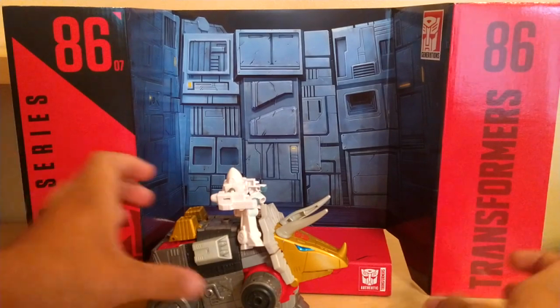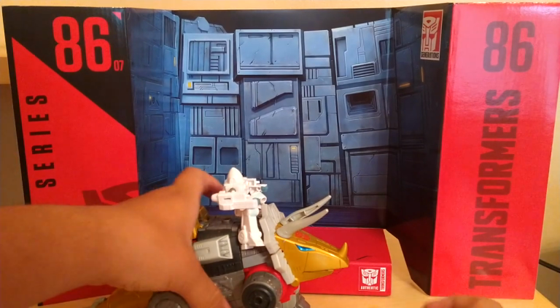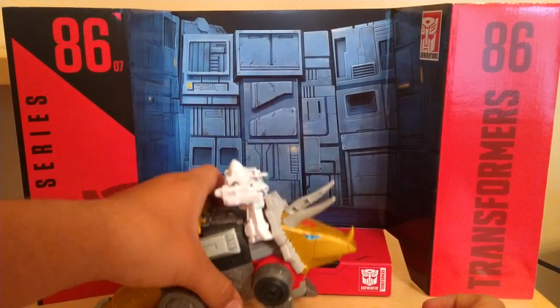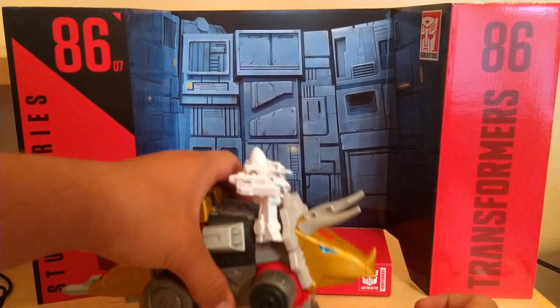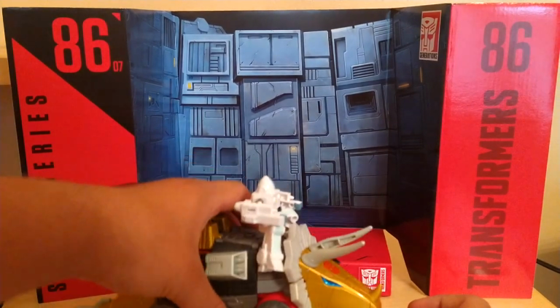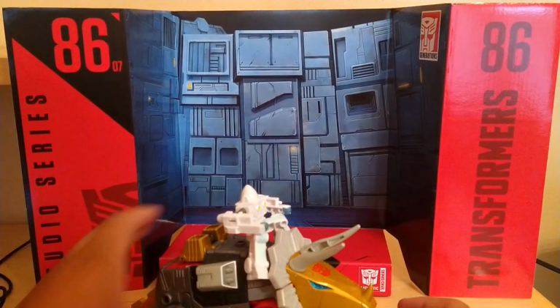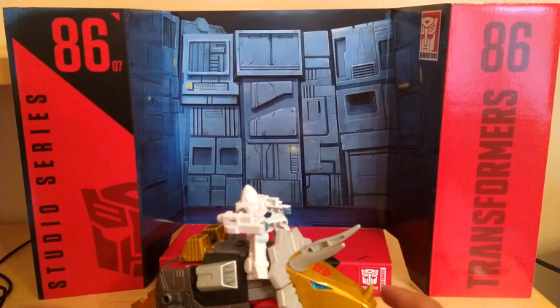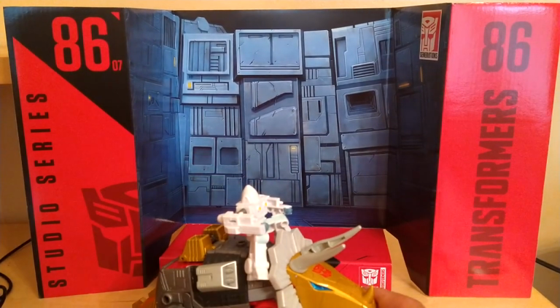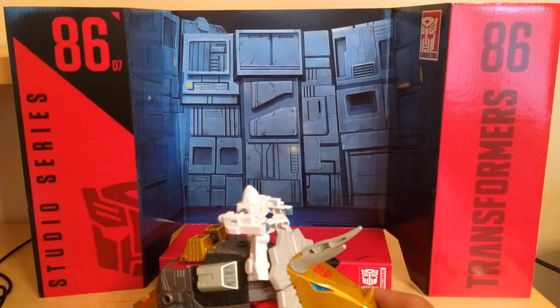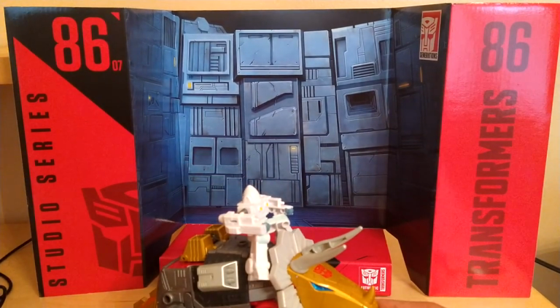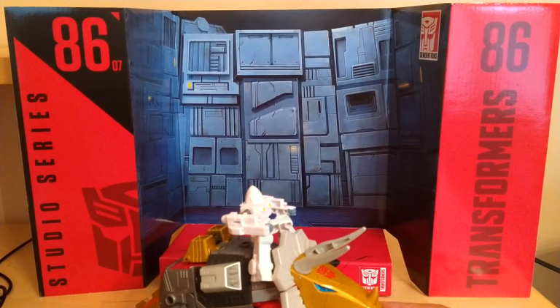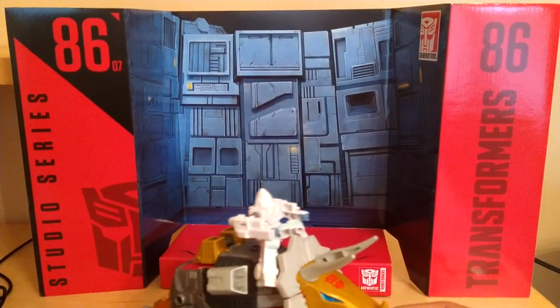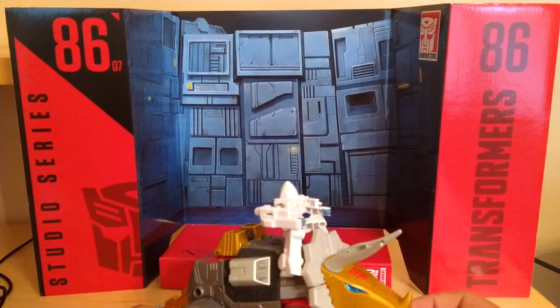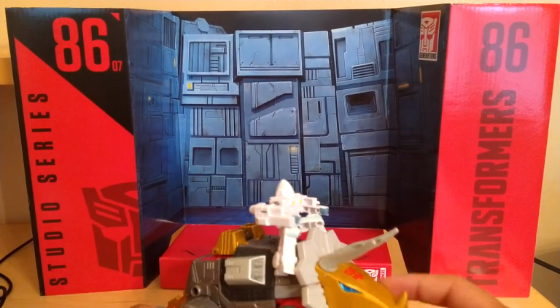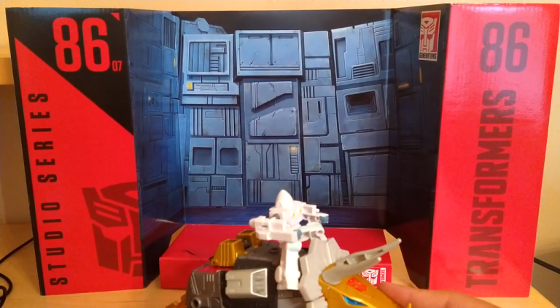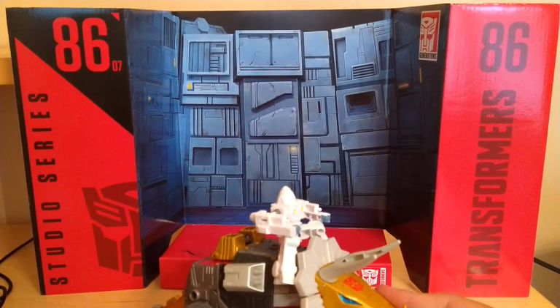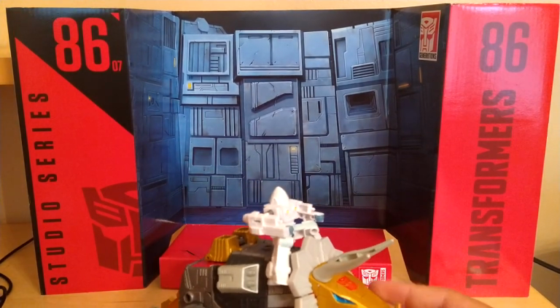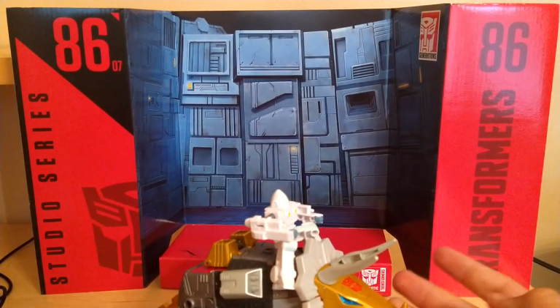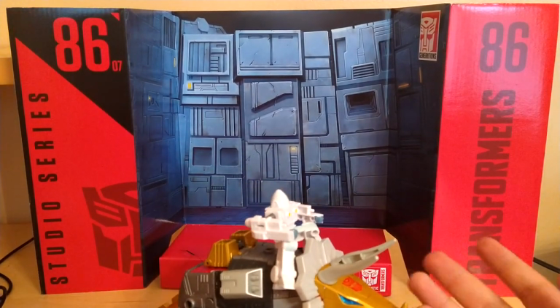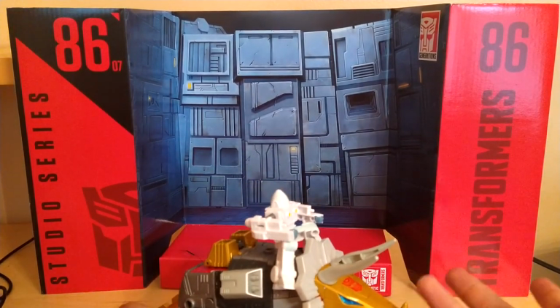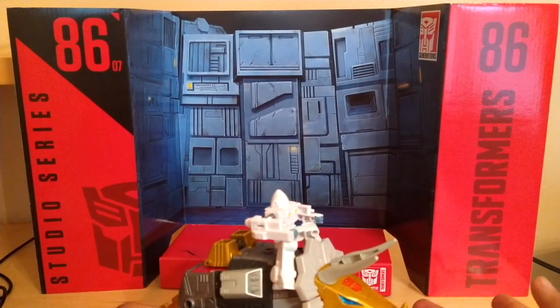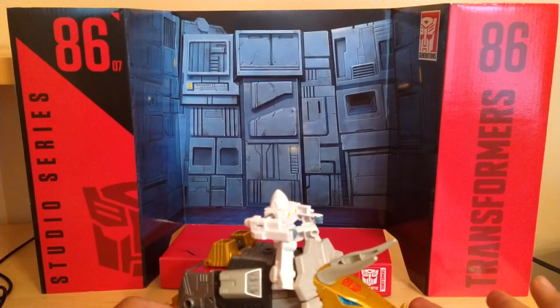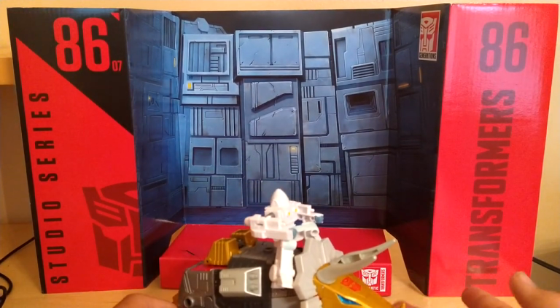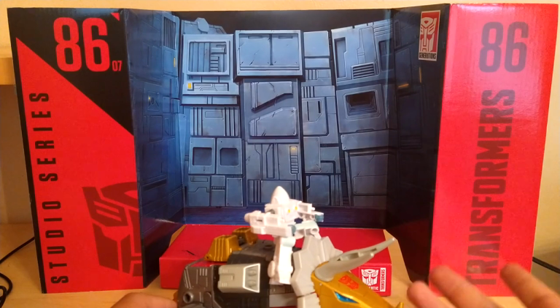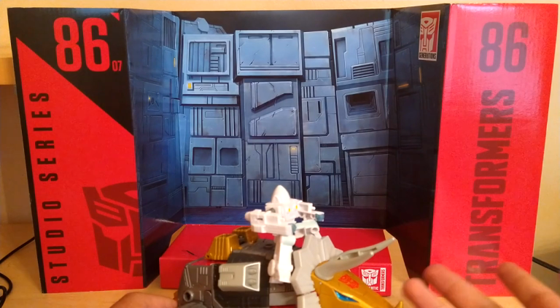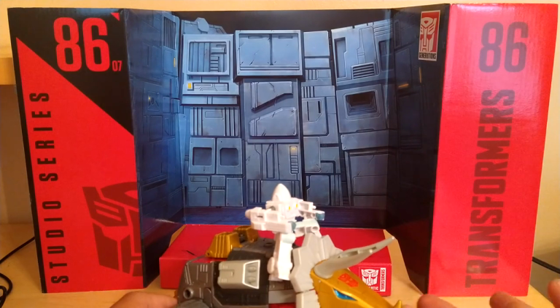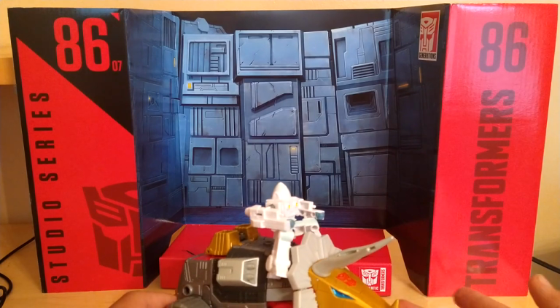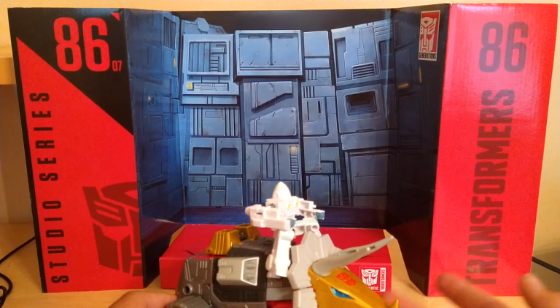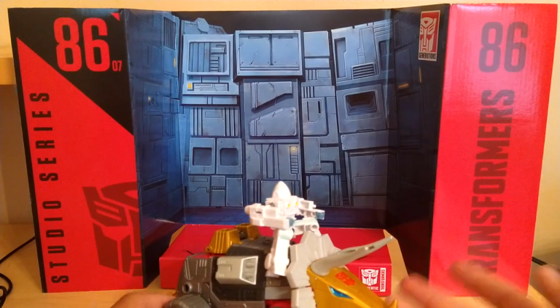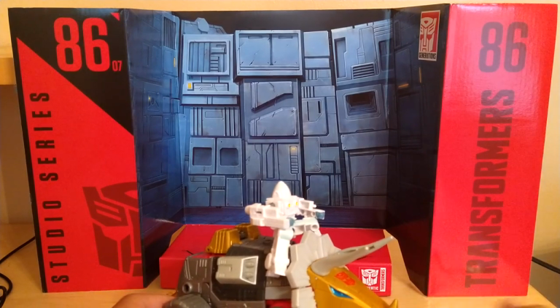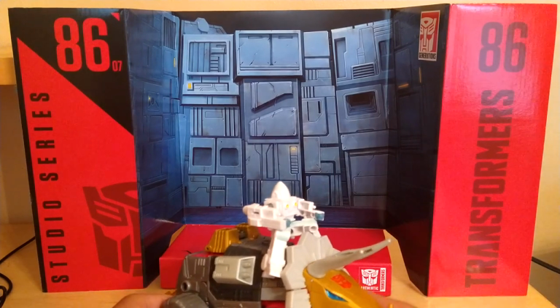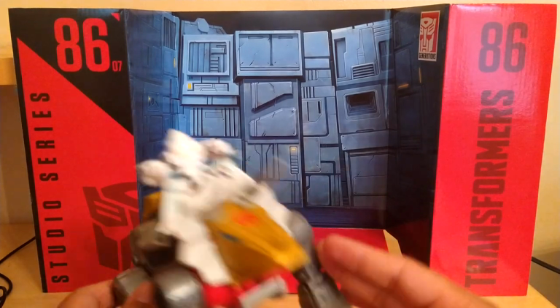So here is Slag. Yes, this is Slag, not Slug — it's Slag.